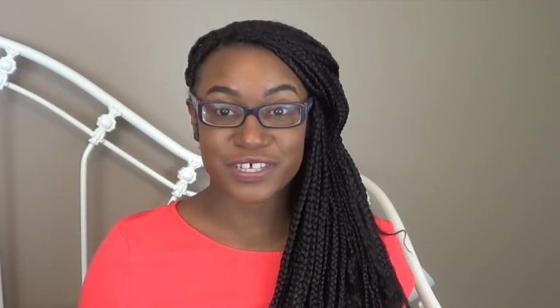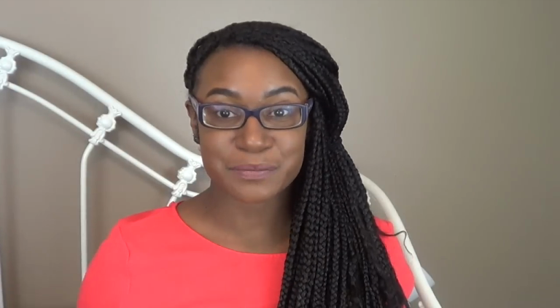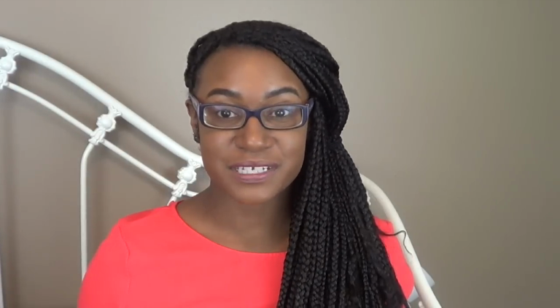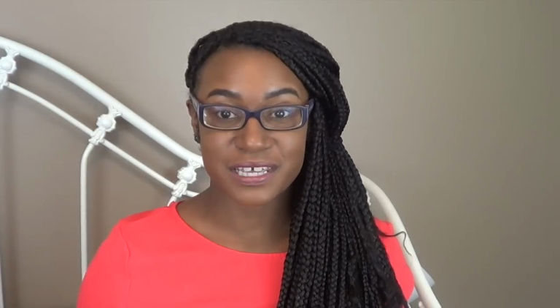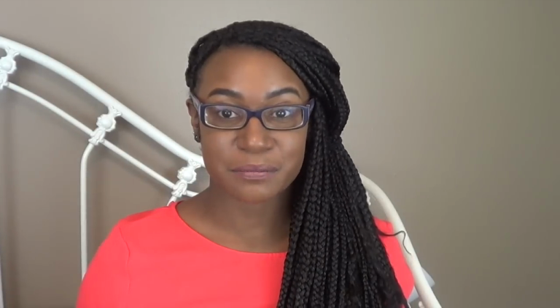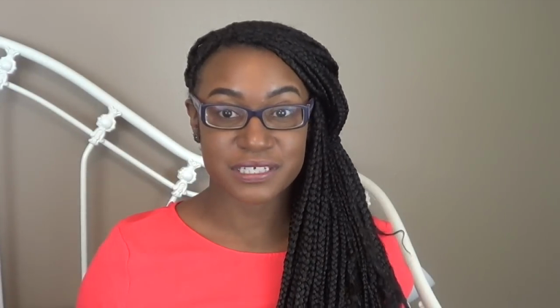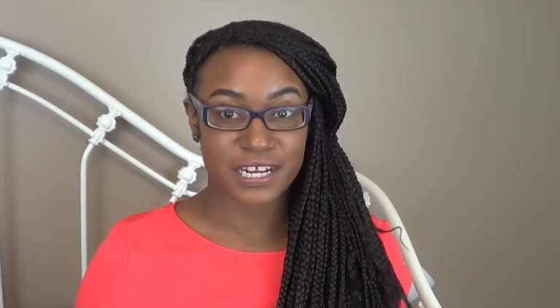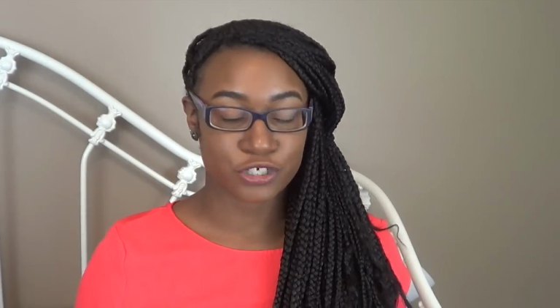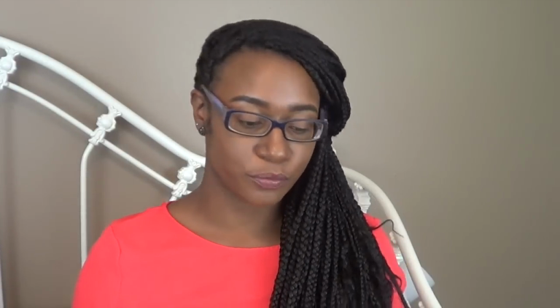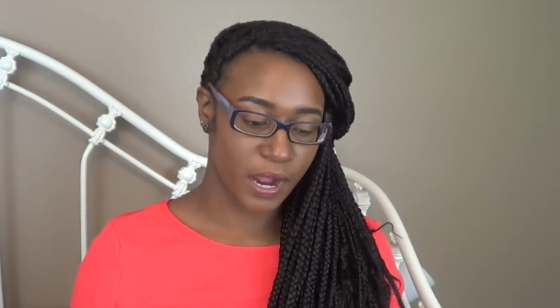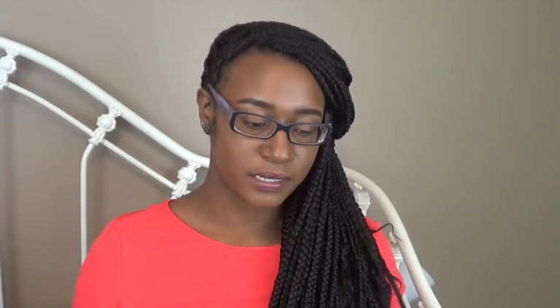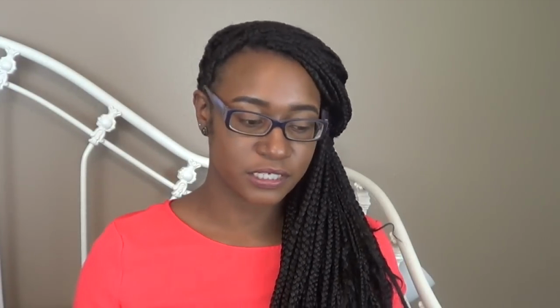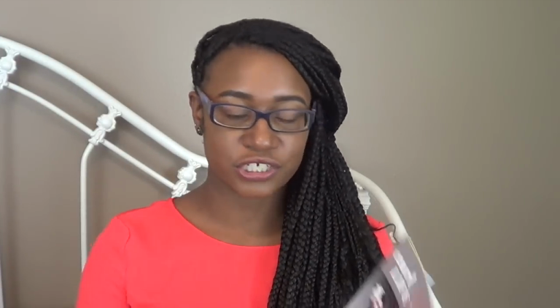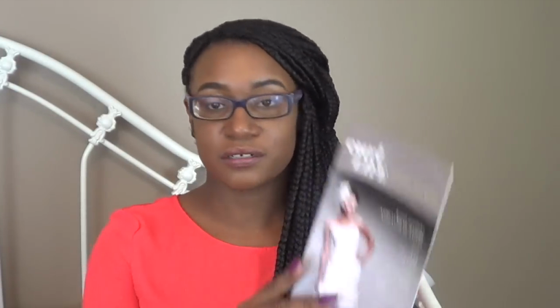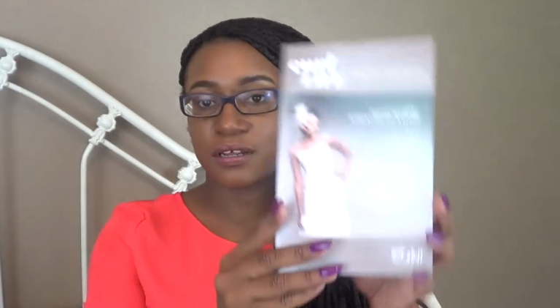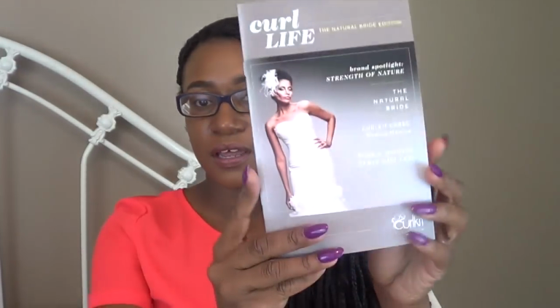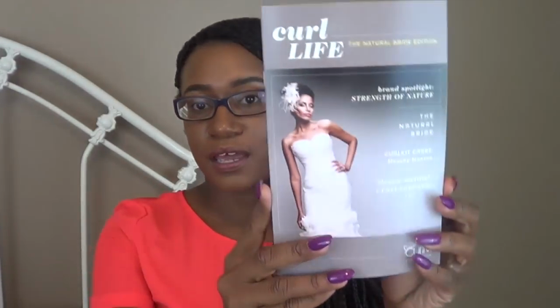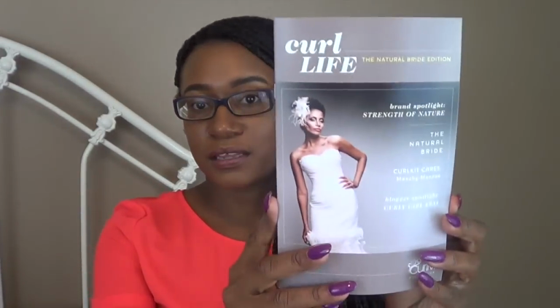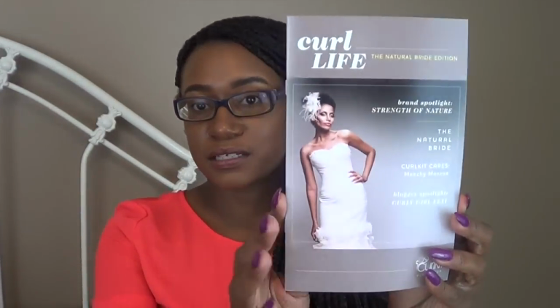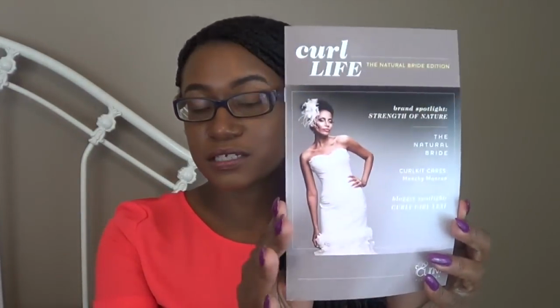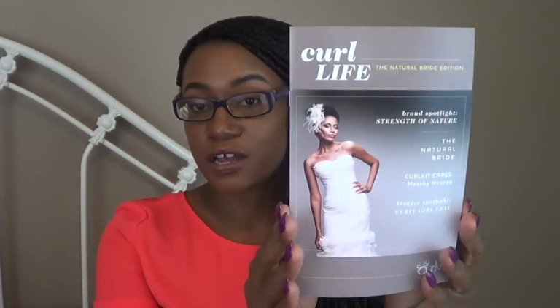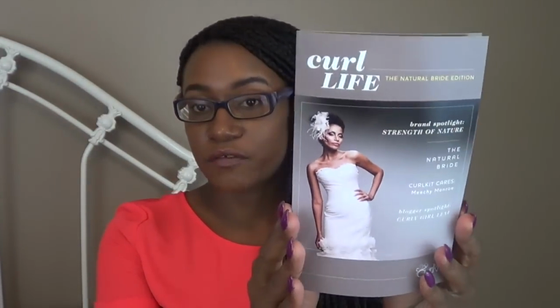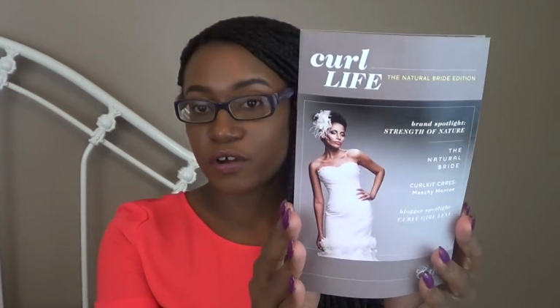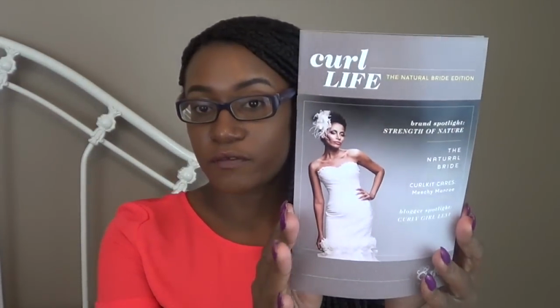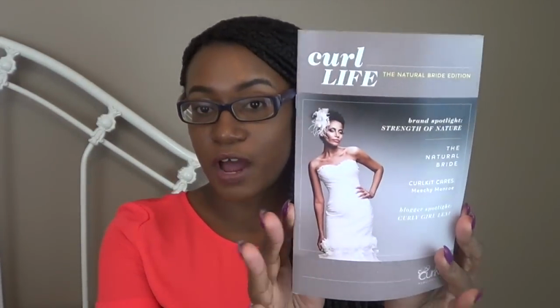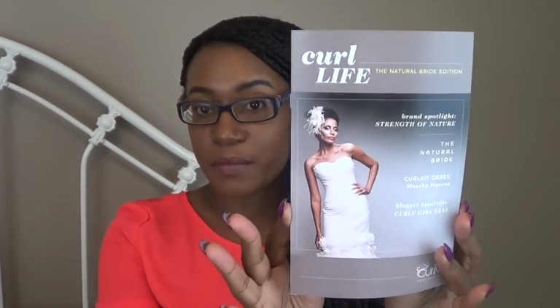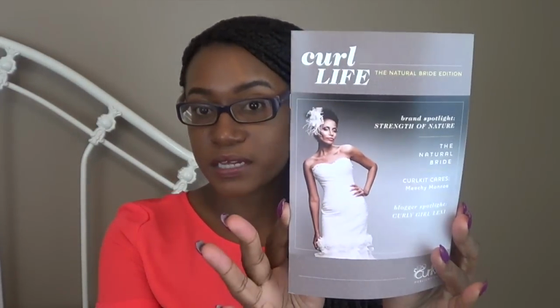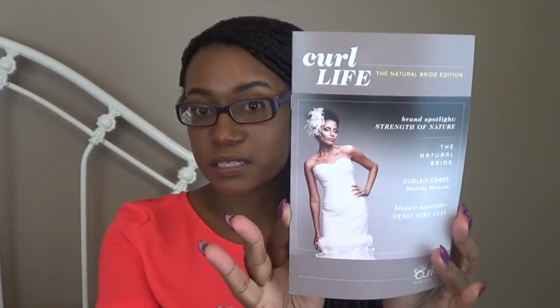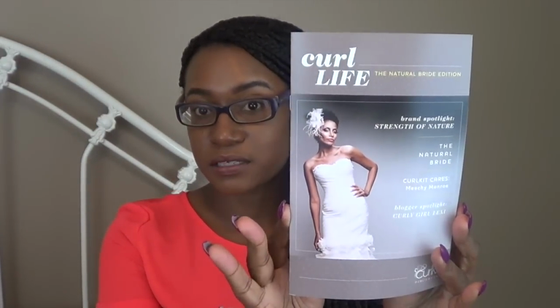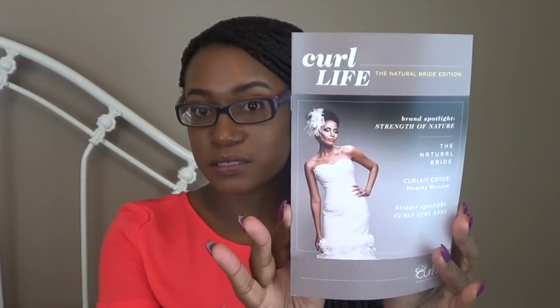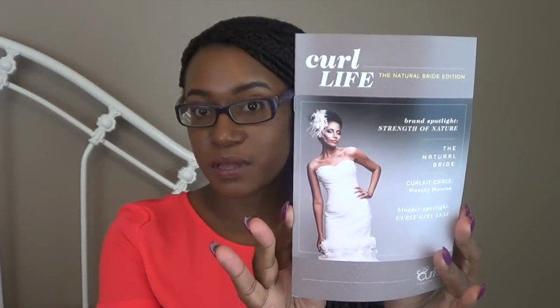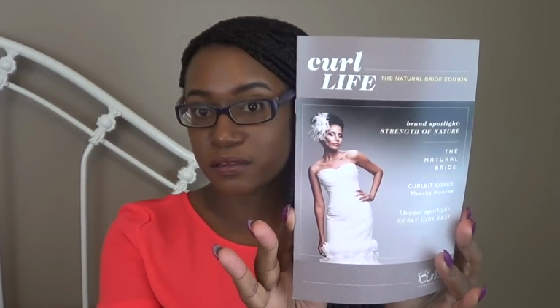So this month's theme is the Natural Bright Edition. And this is the cover of our magazine this month.